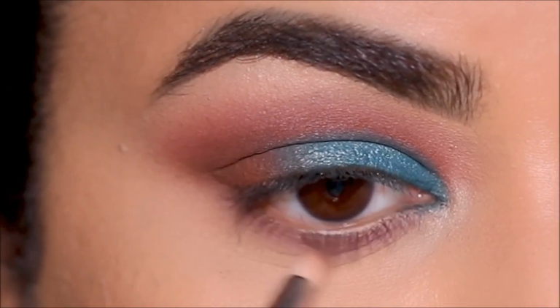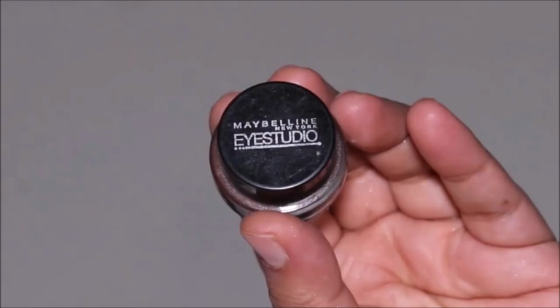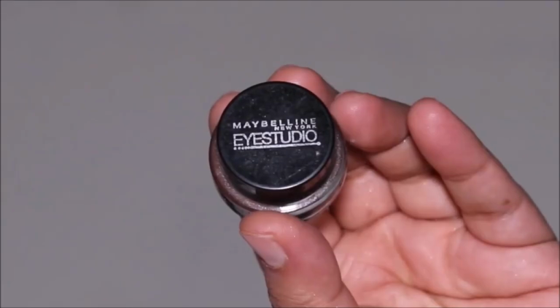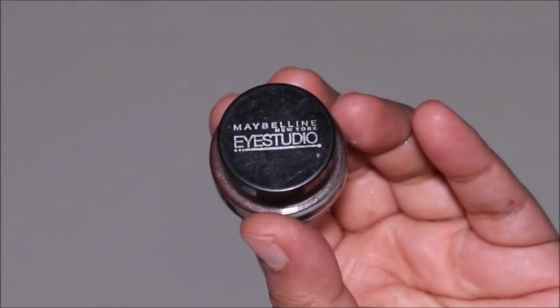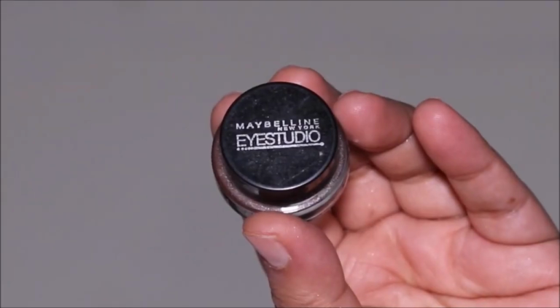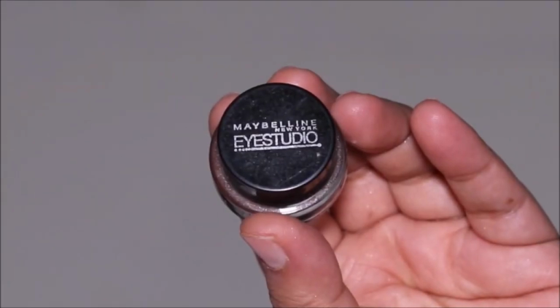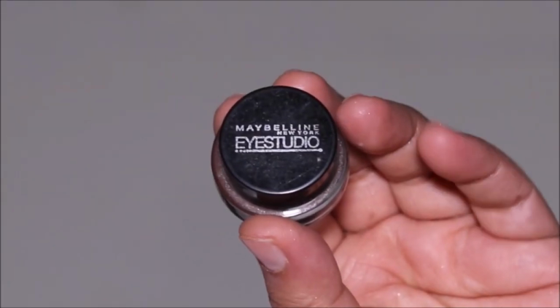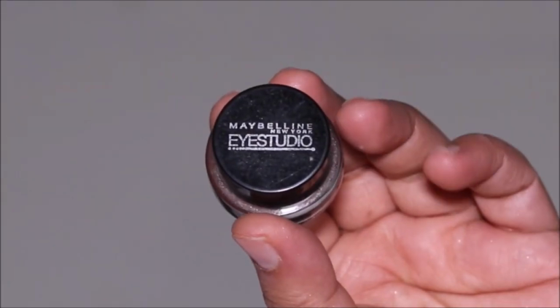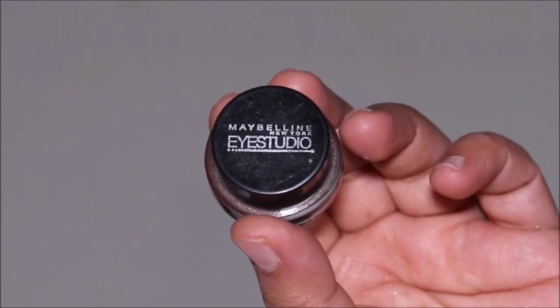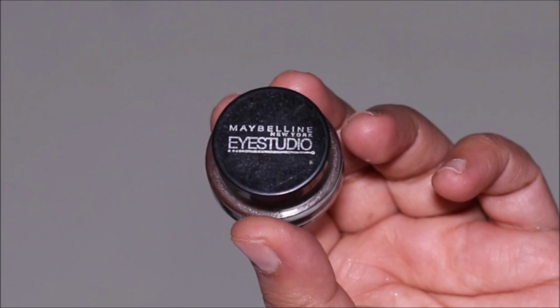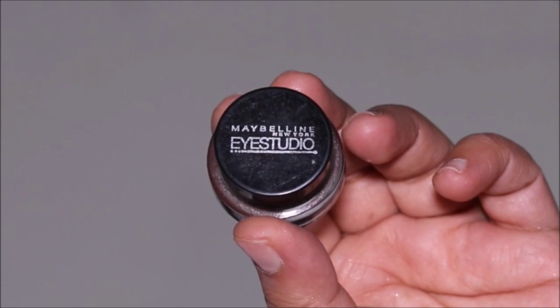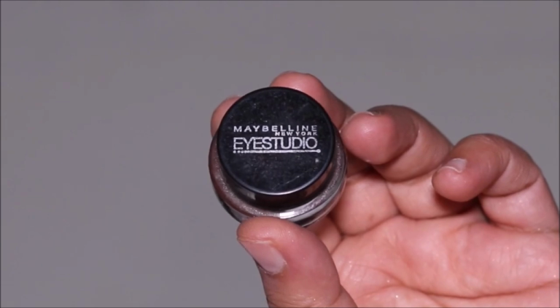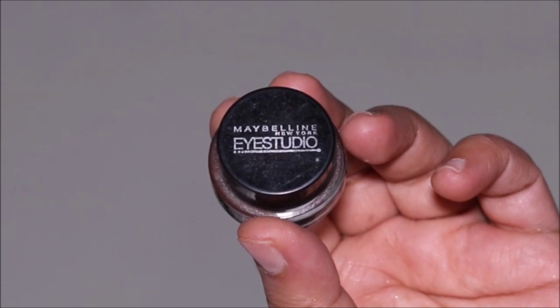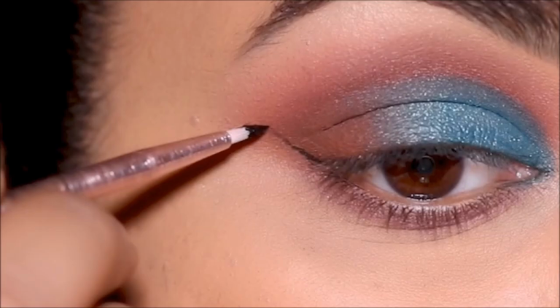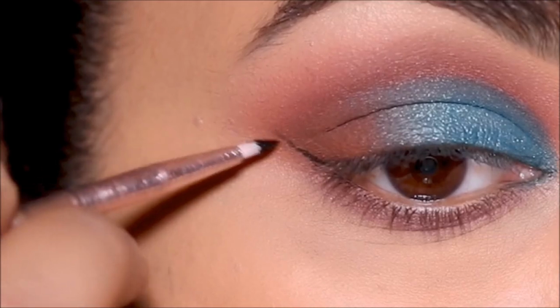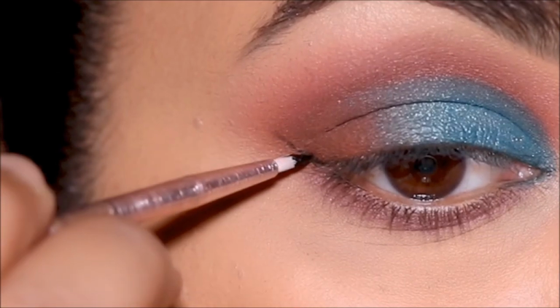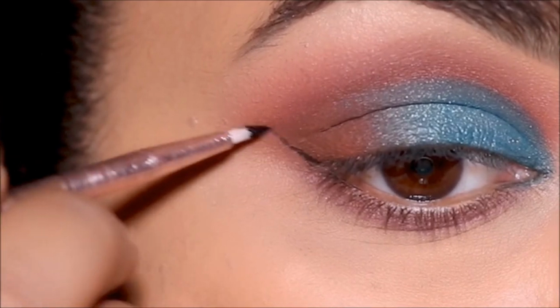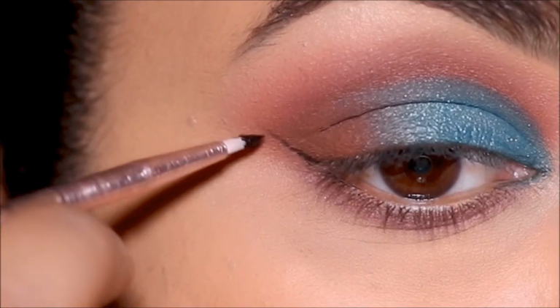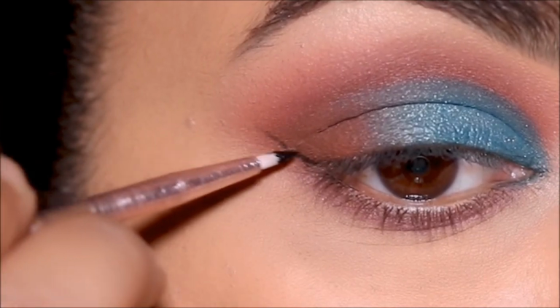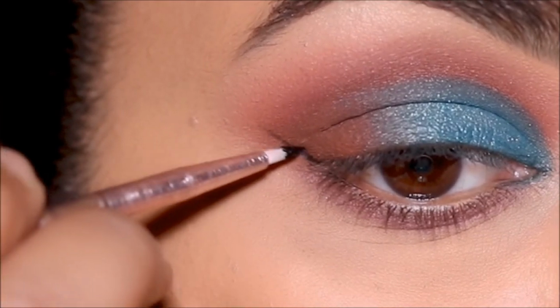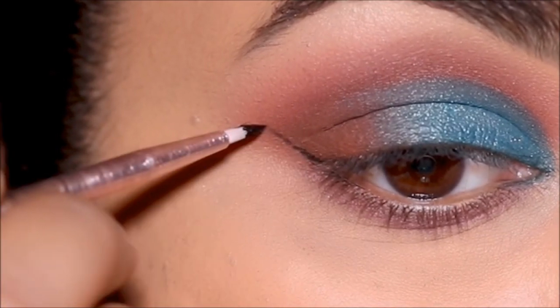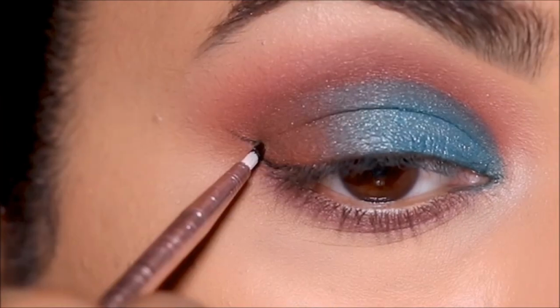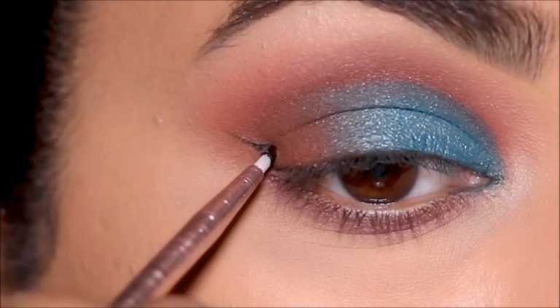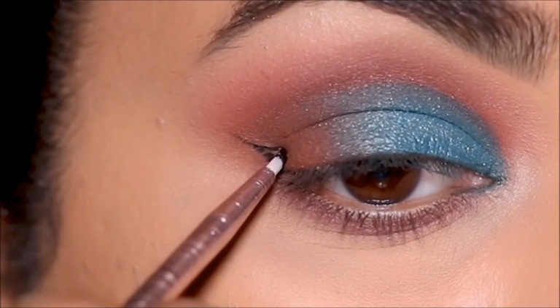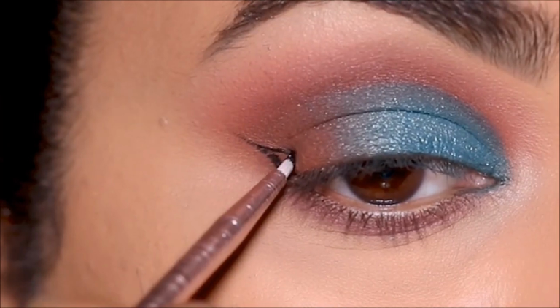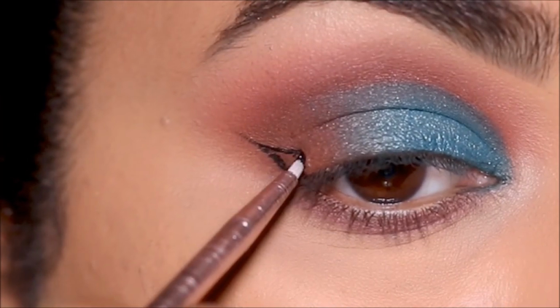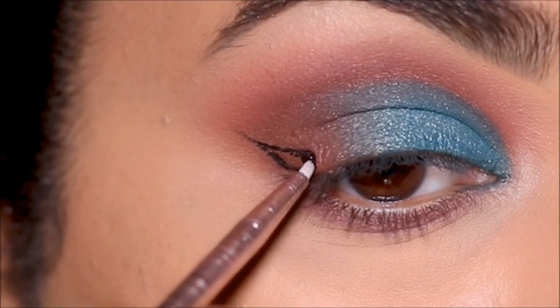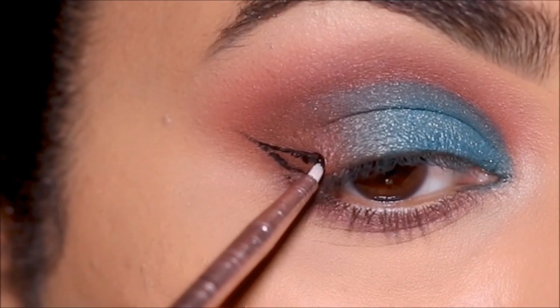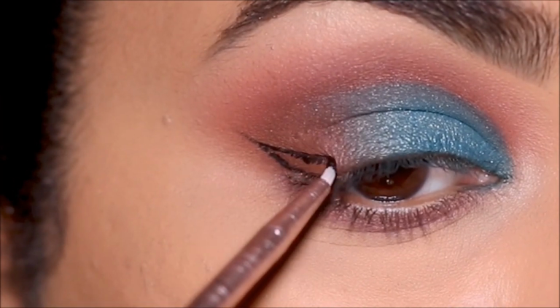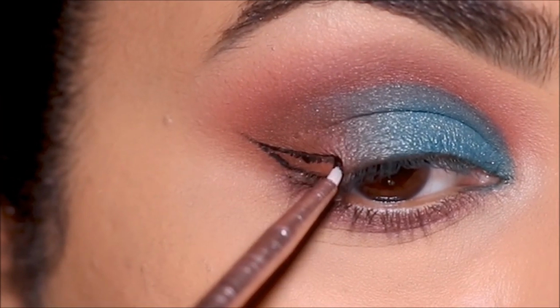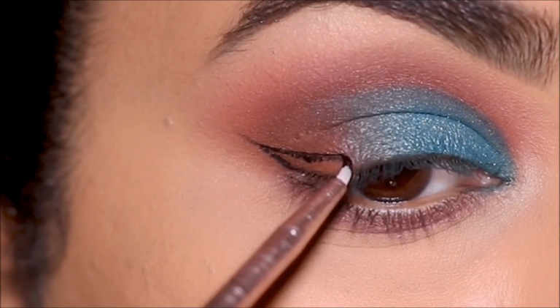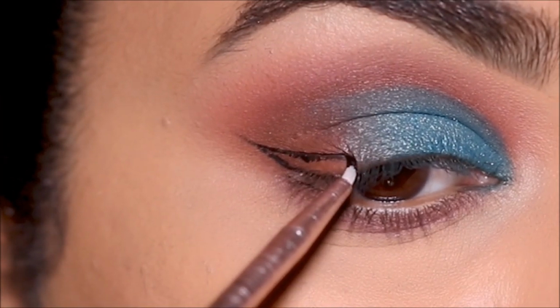Using the Maybelline black gel liner, I'm going to pull out a small wing as well as line my top lash line.